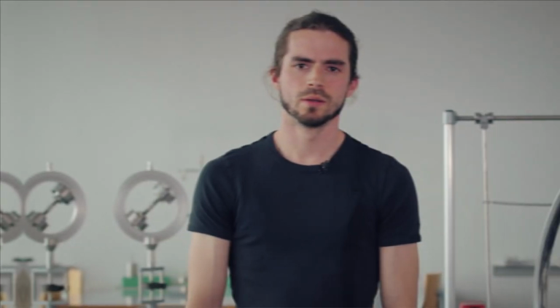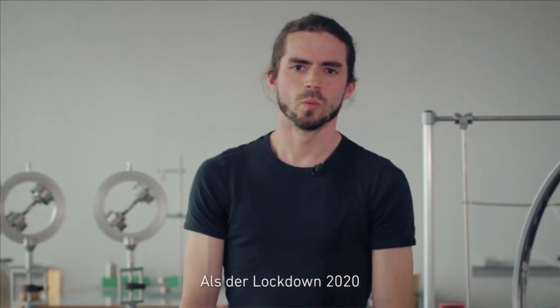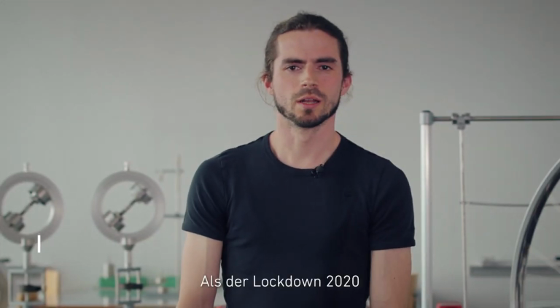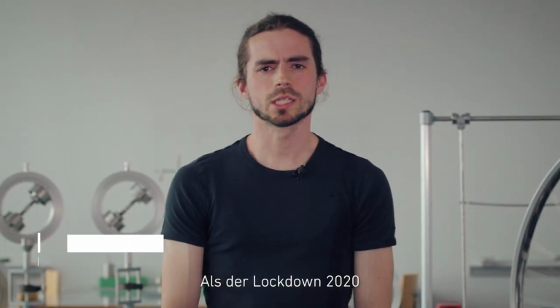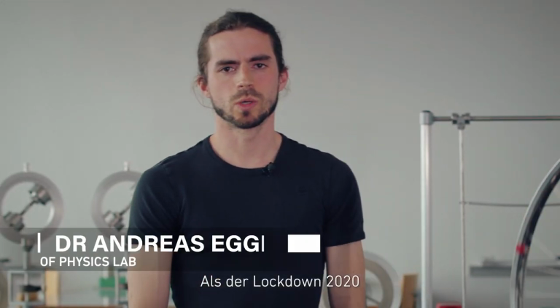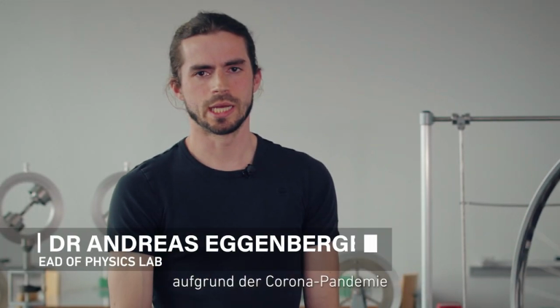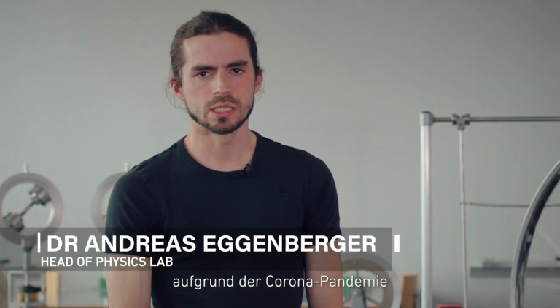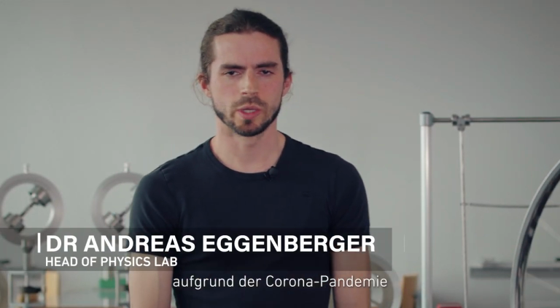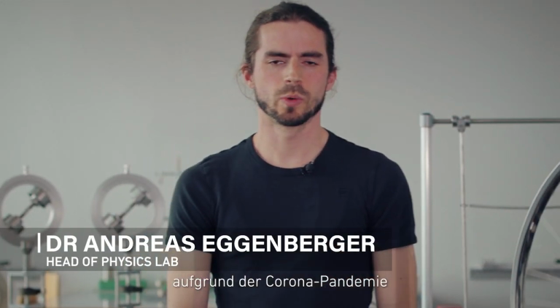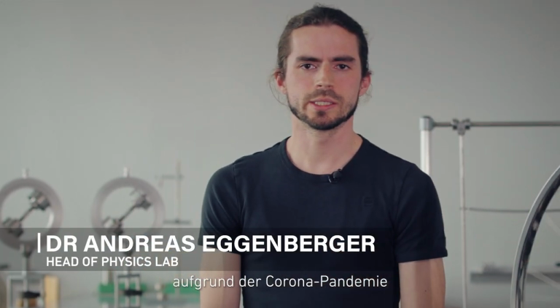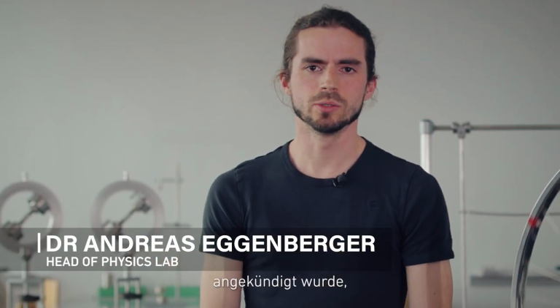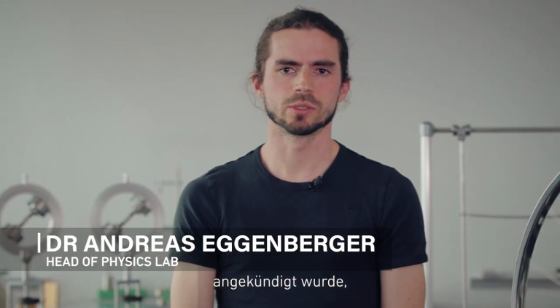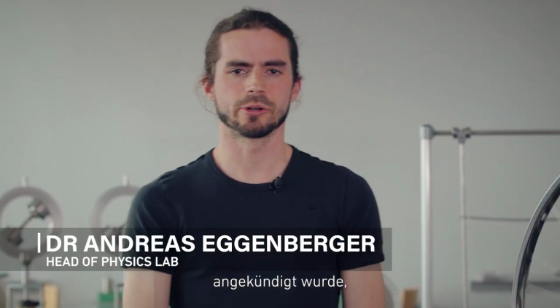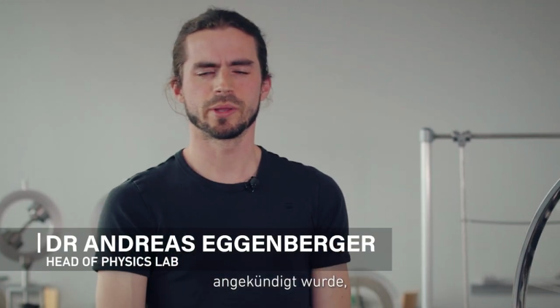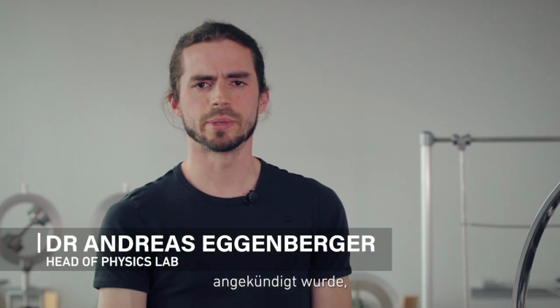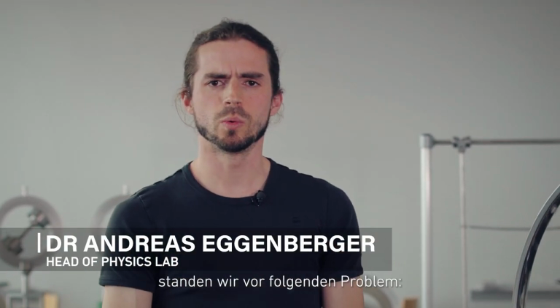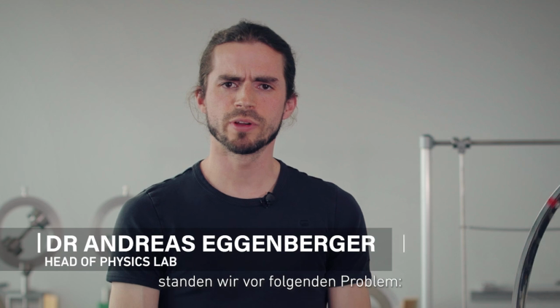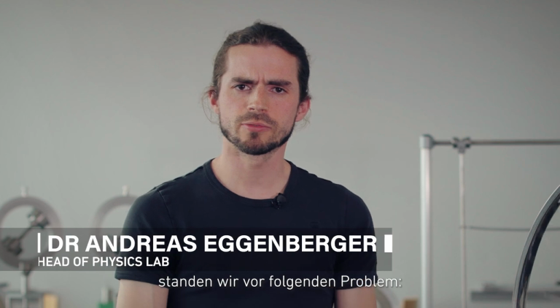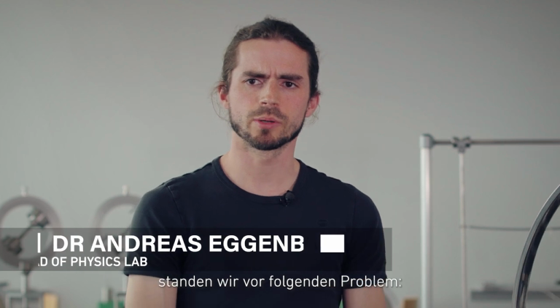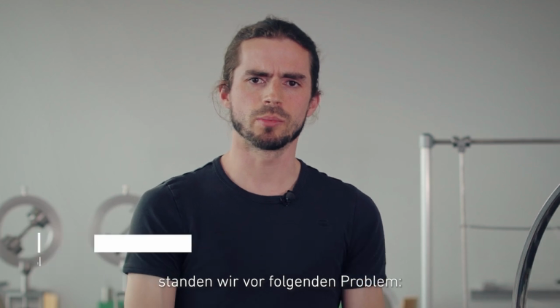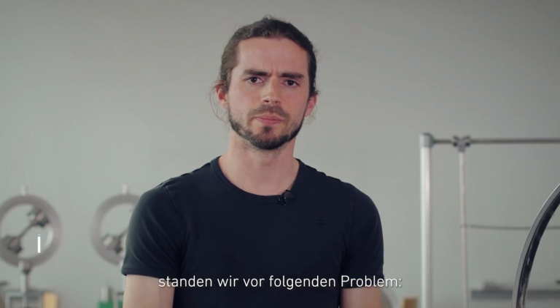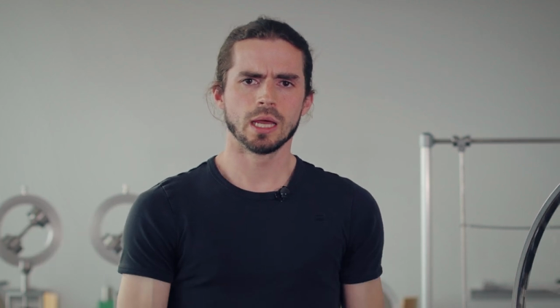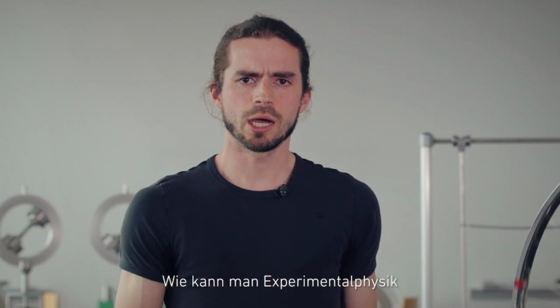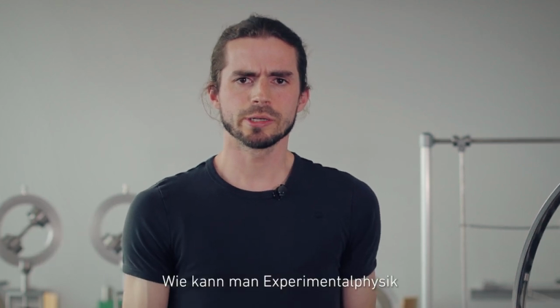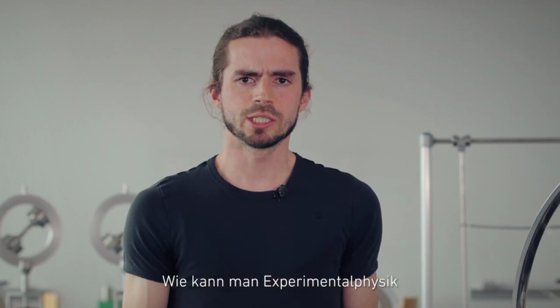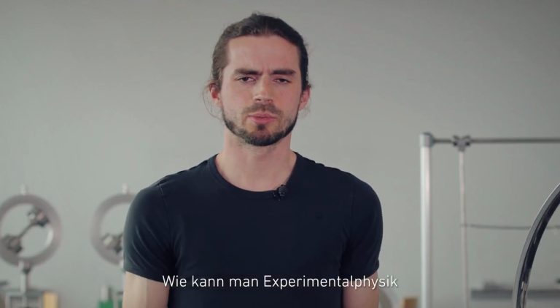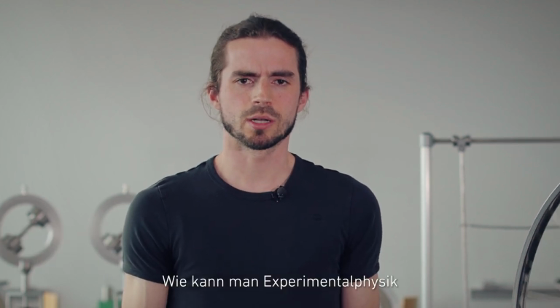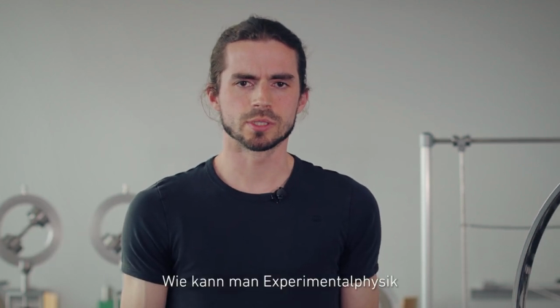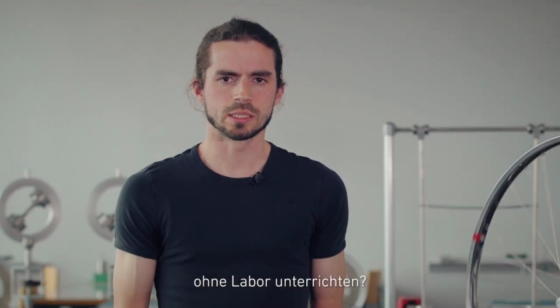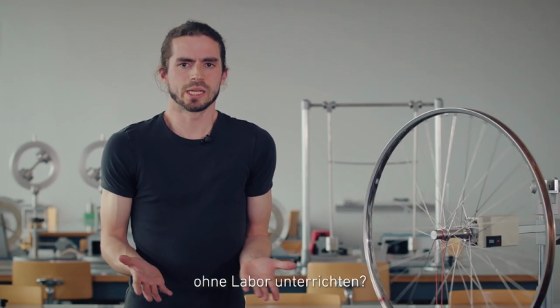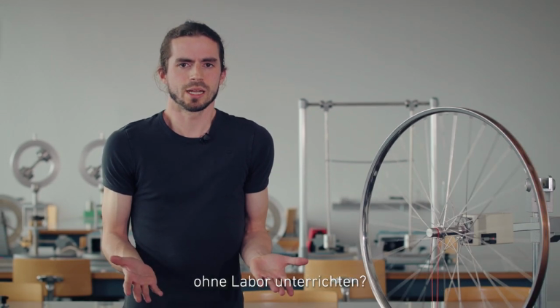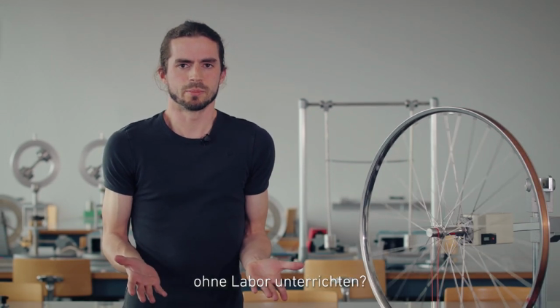When the lockdown was announced in 2020 due to the corona pandemic, we faced the following problem: how can you teach experimental physics without a lab?